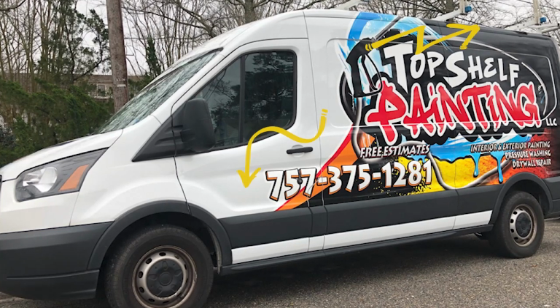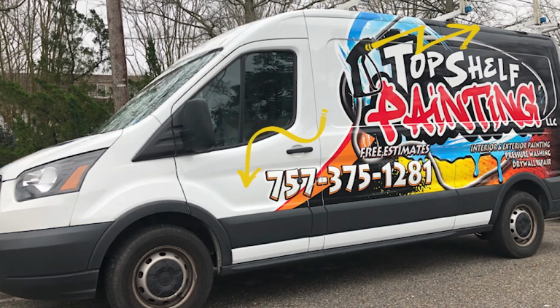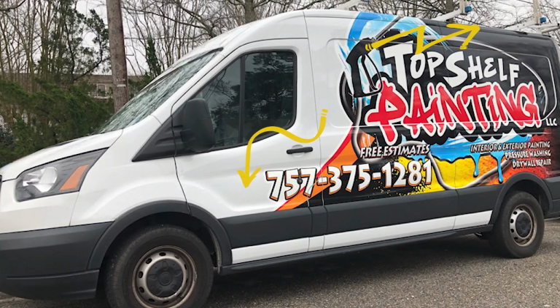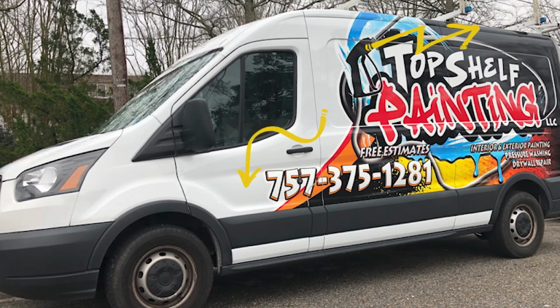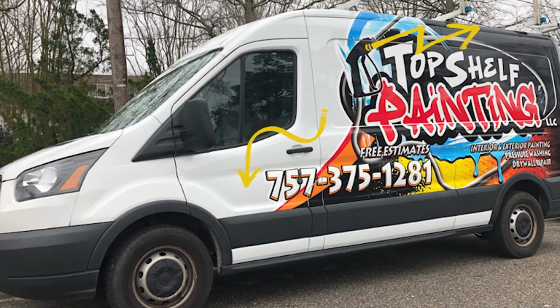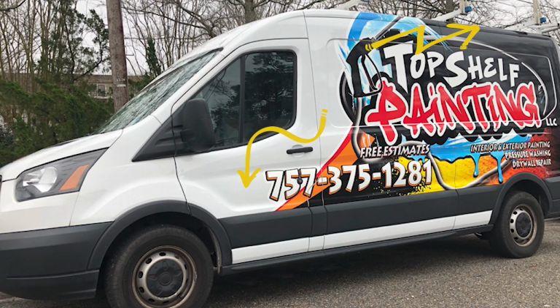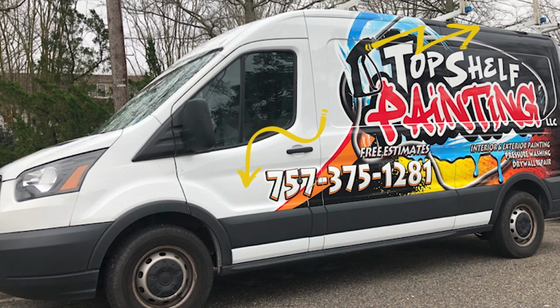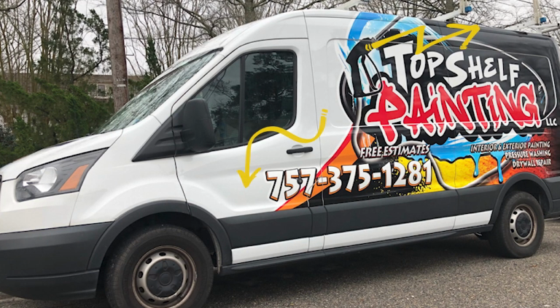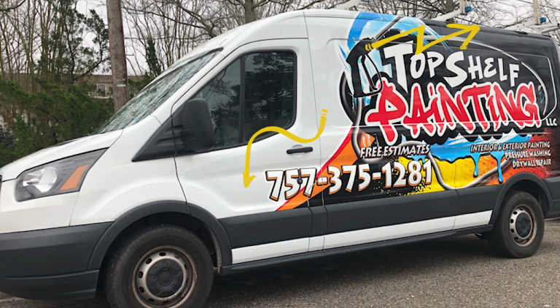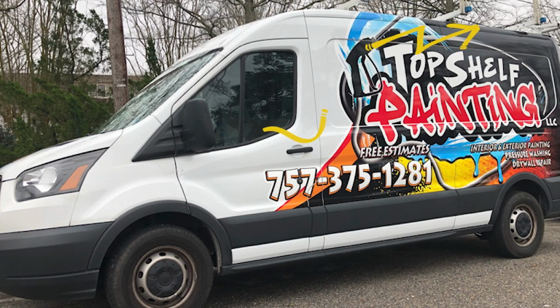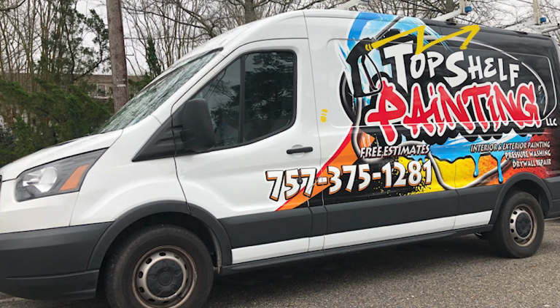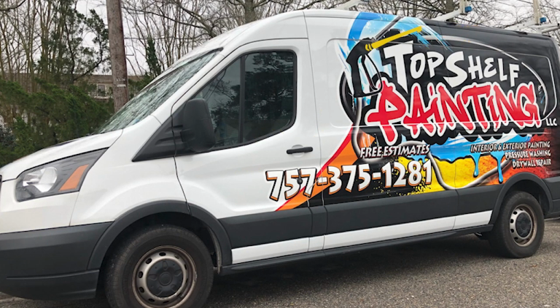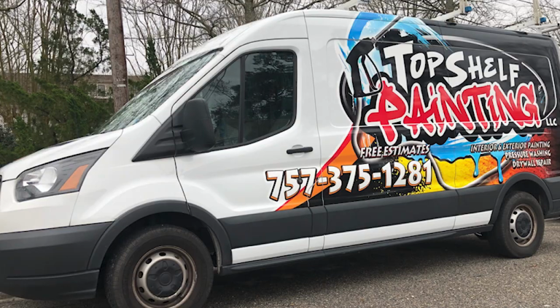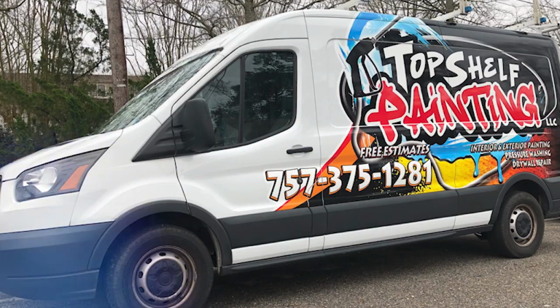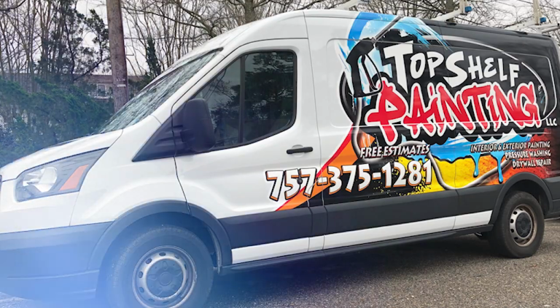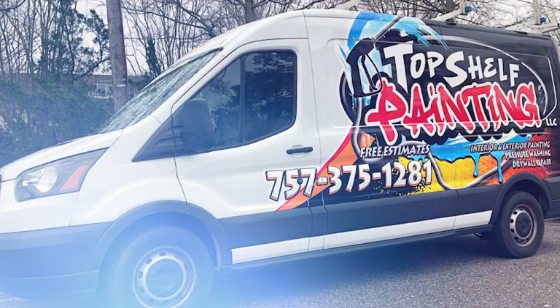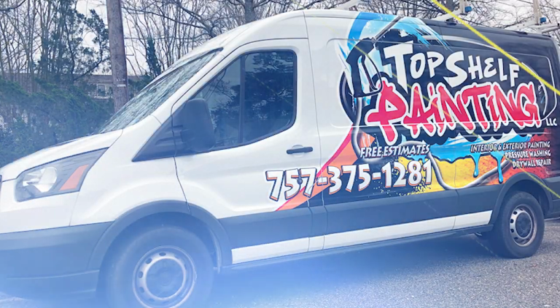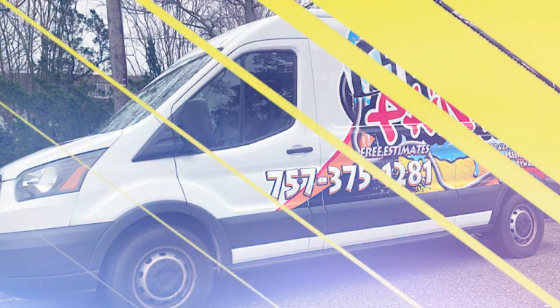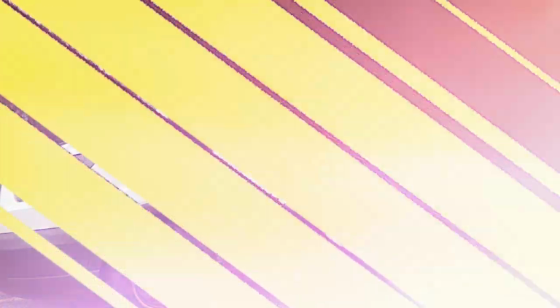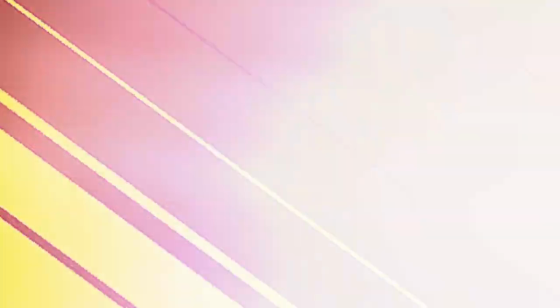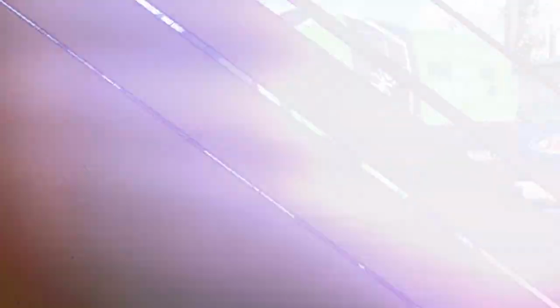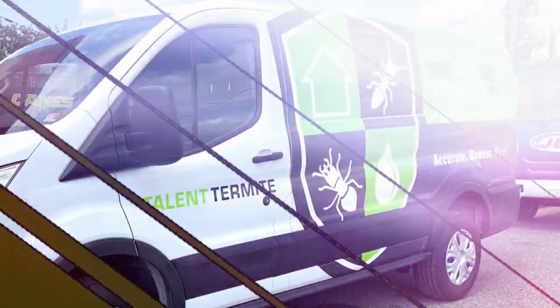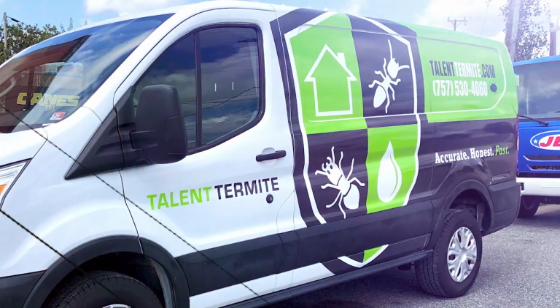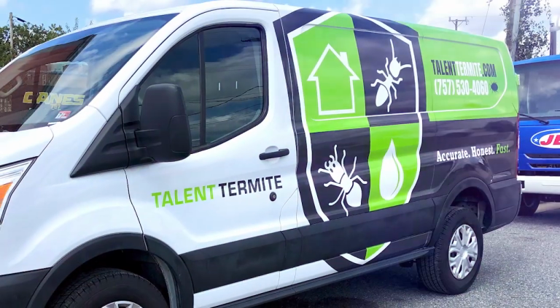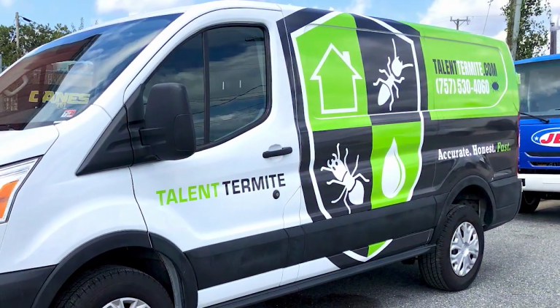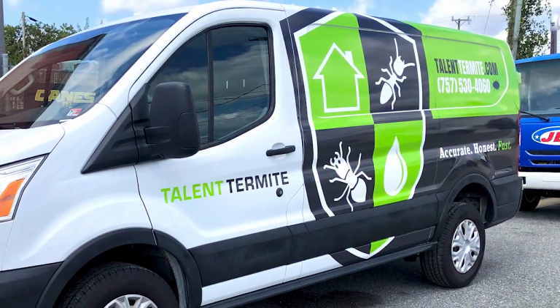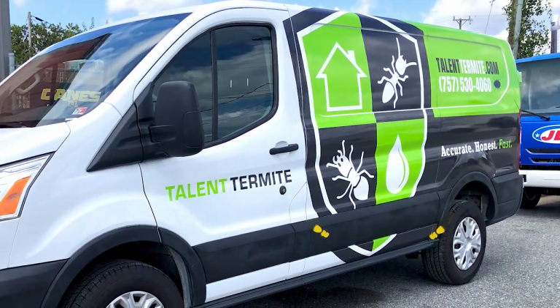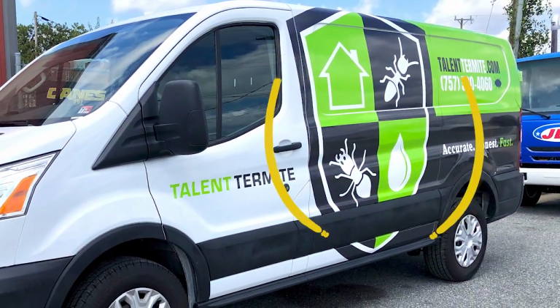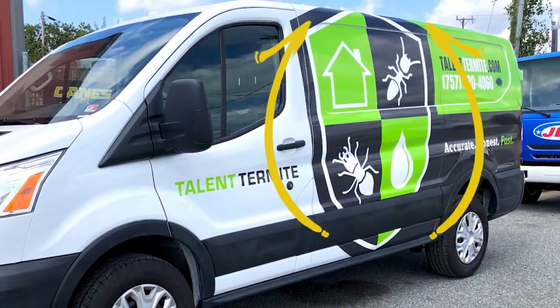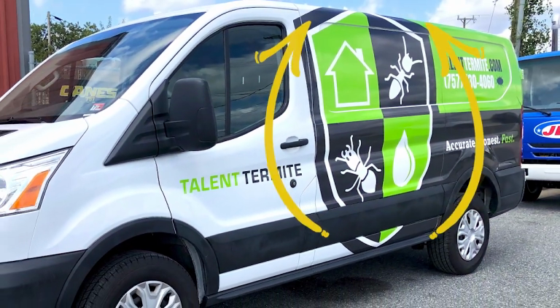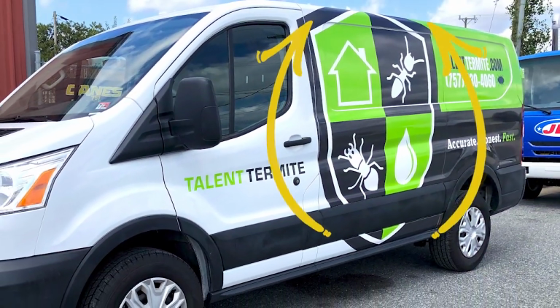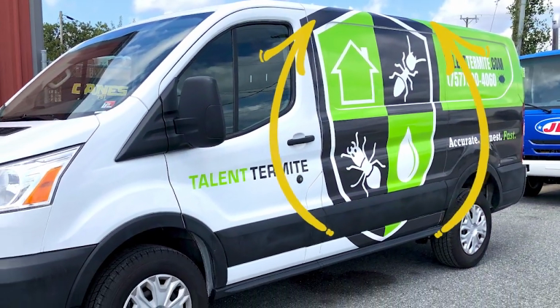Like here for Top Shelf, we went with the shape of the graphic. Here too for Talent Termite, going along the shape of the shield.